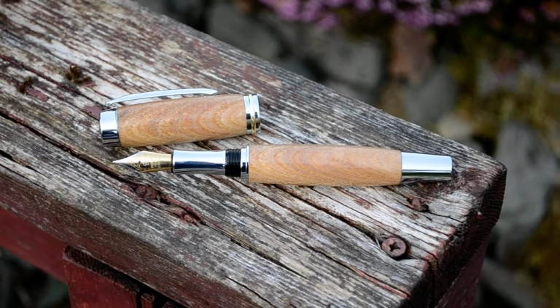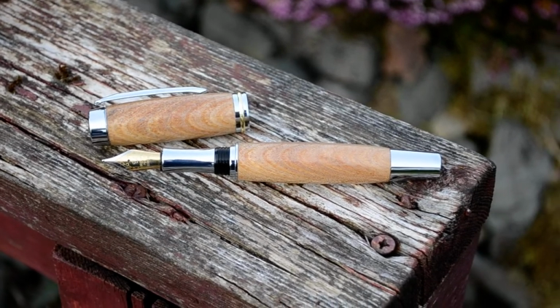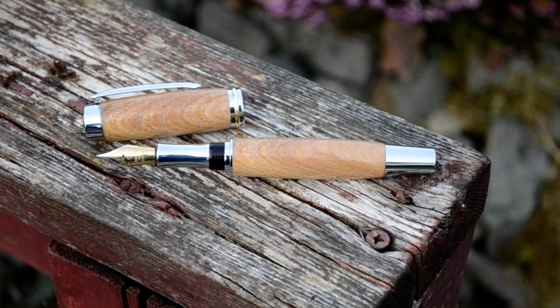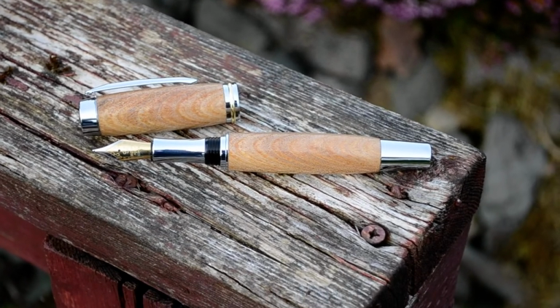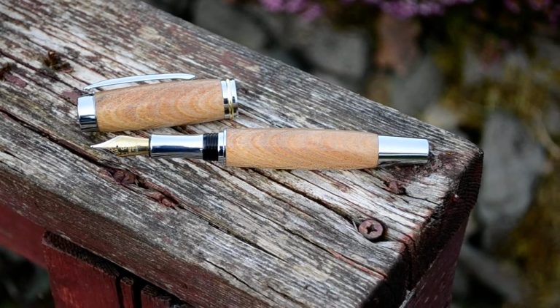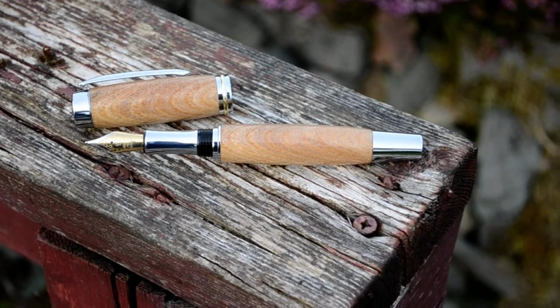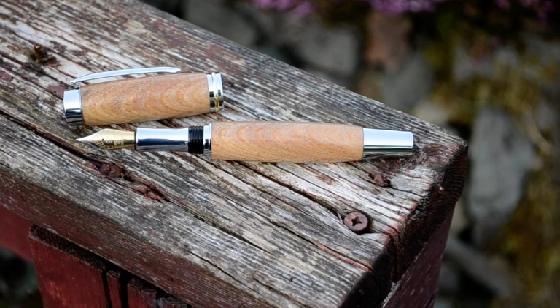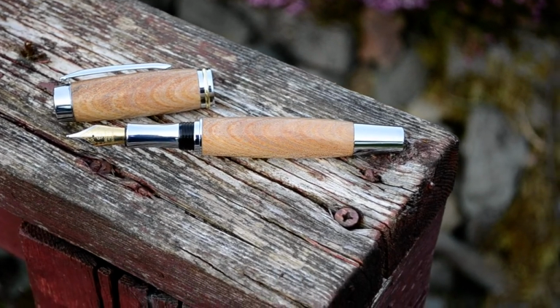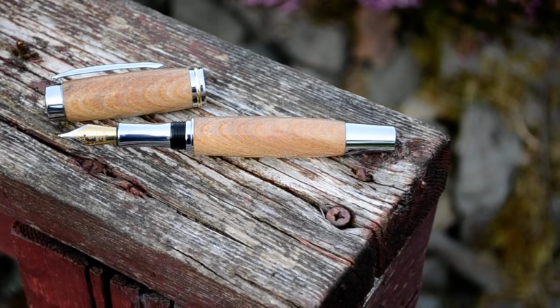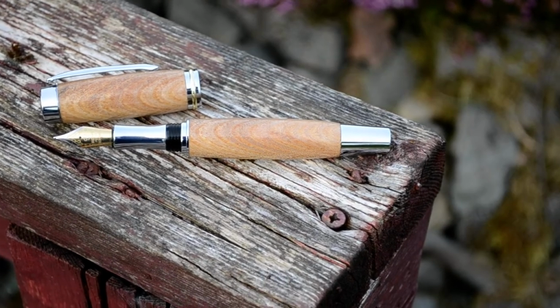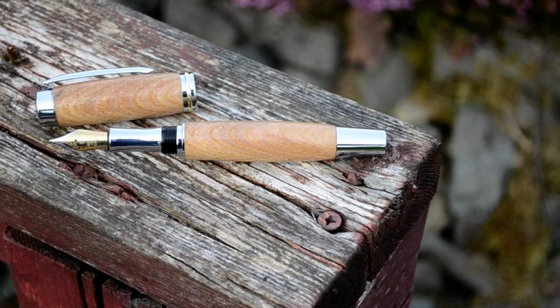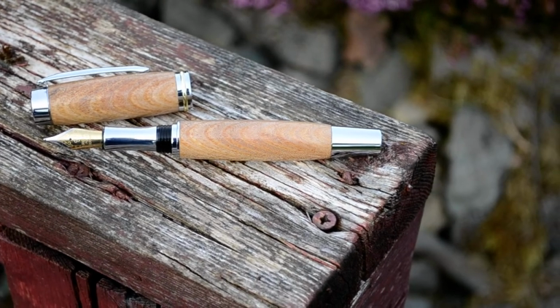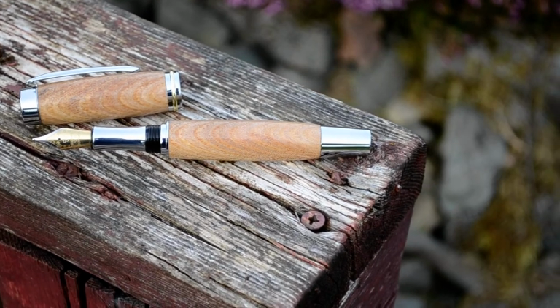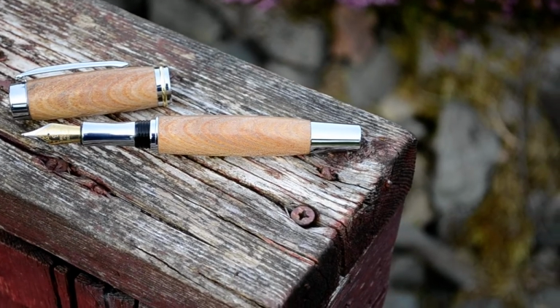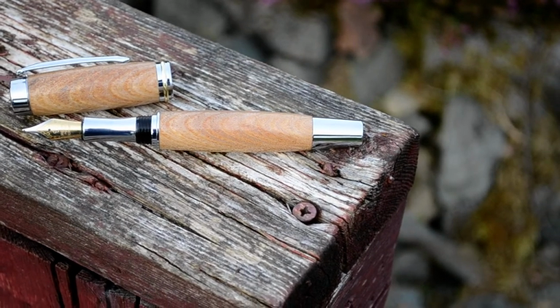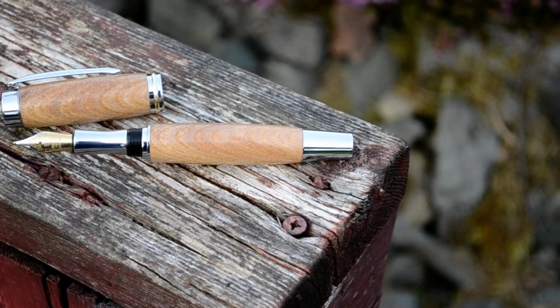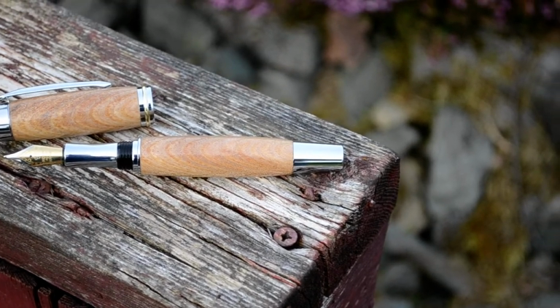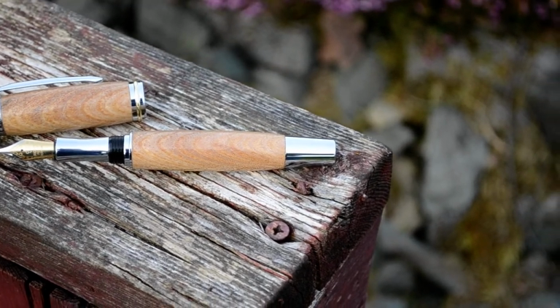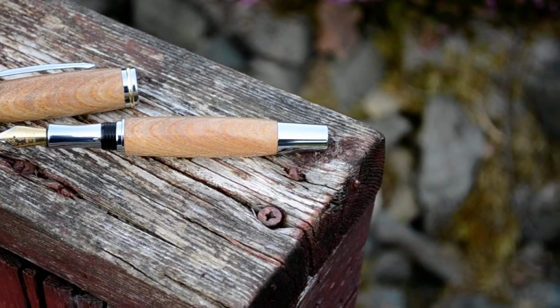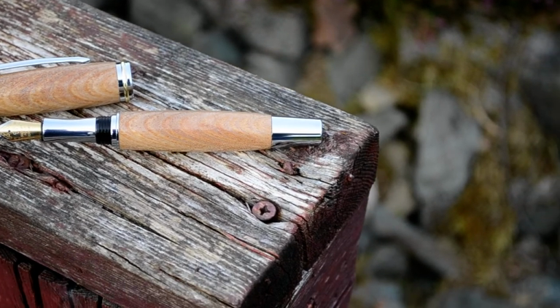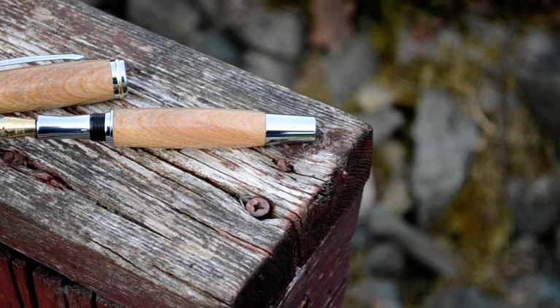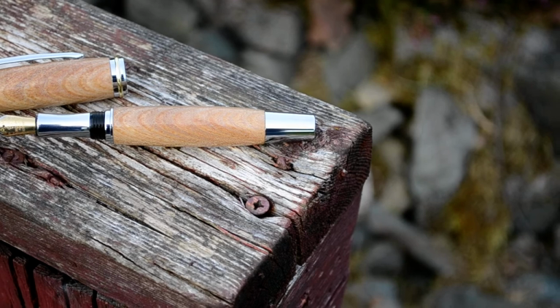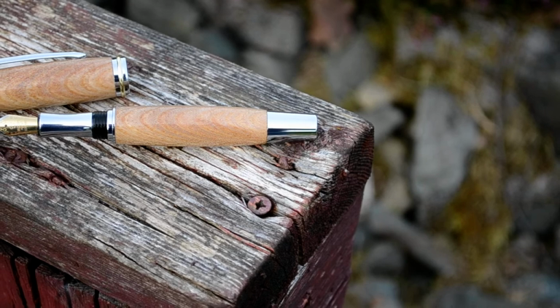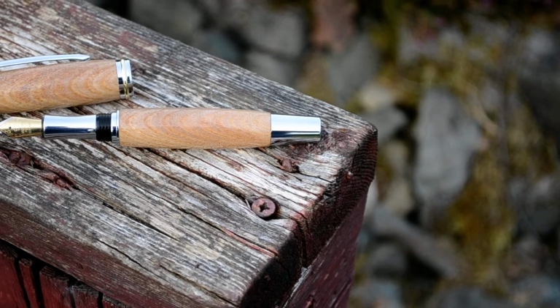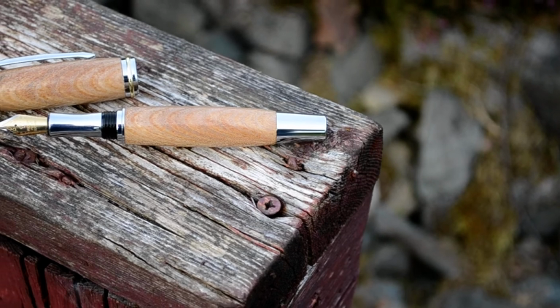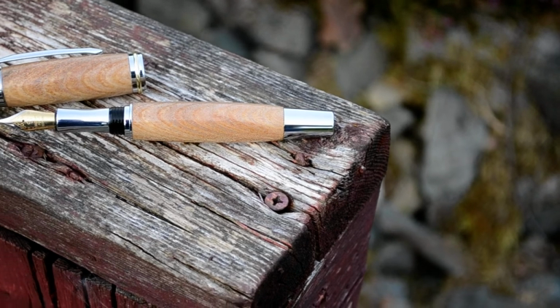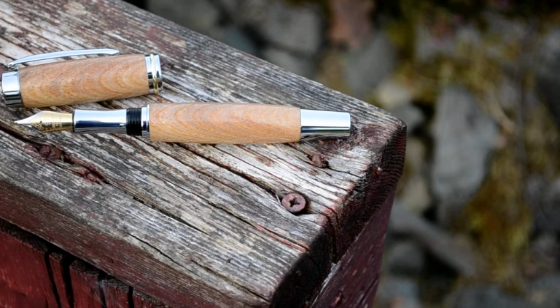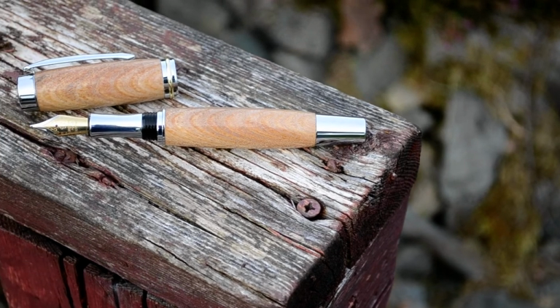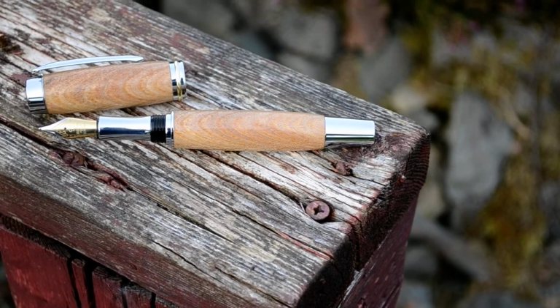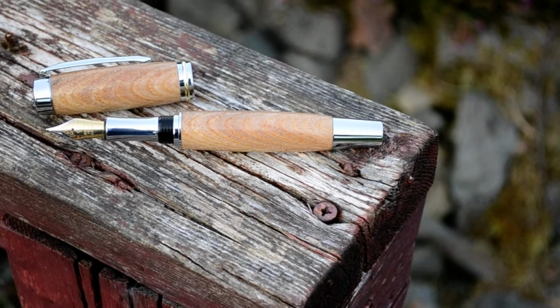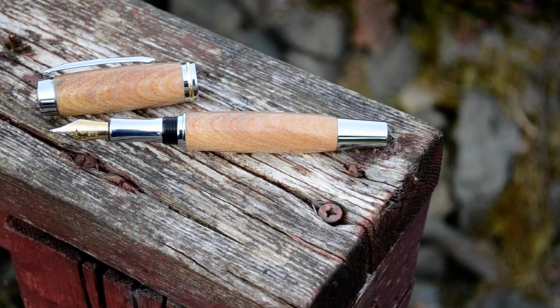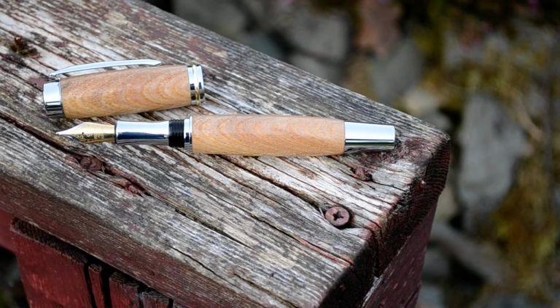So if you like the look of the pen, pop over to the website and see what else we have to offer. Thanks for stopping by.